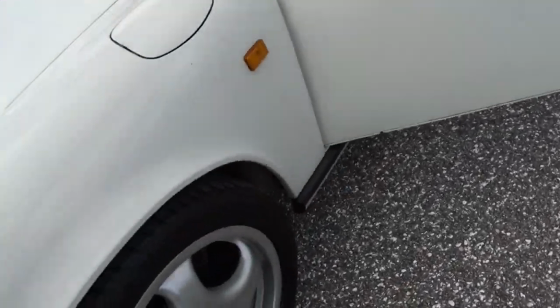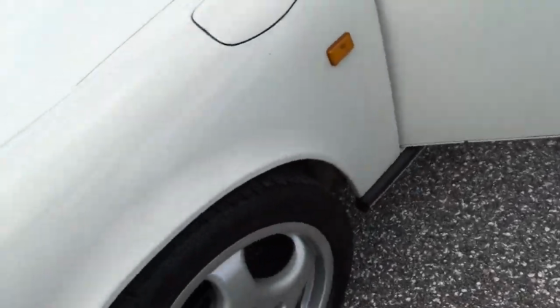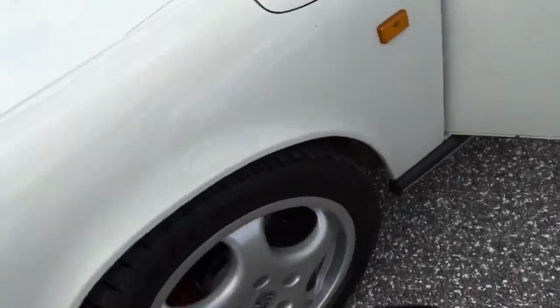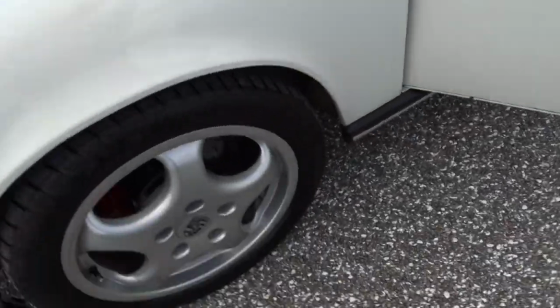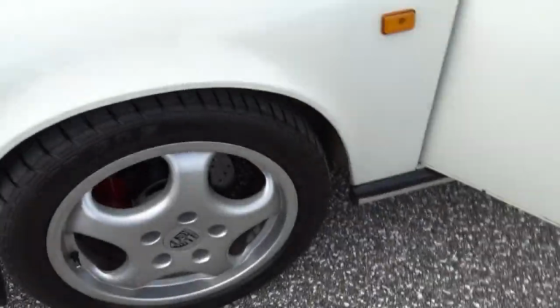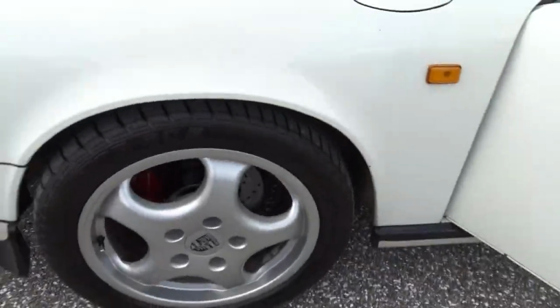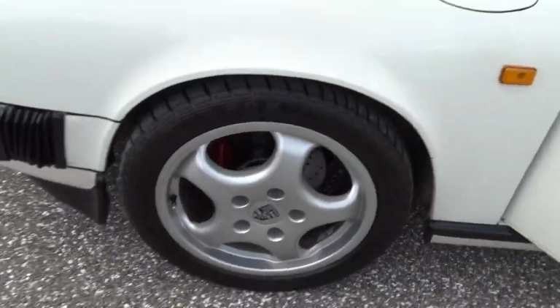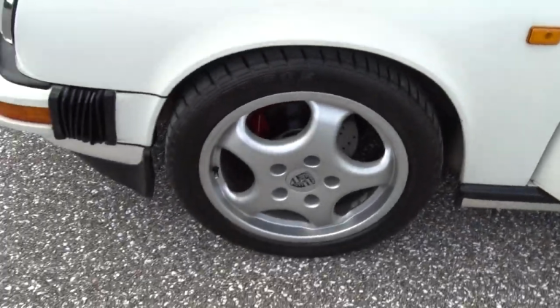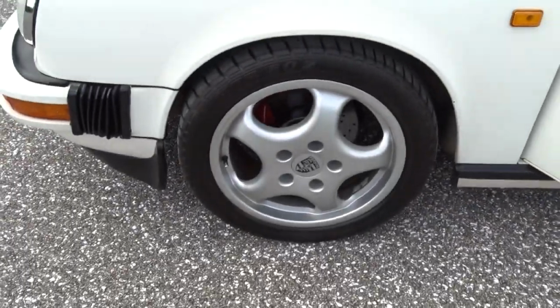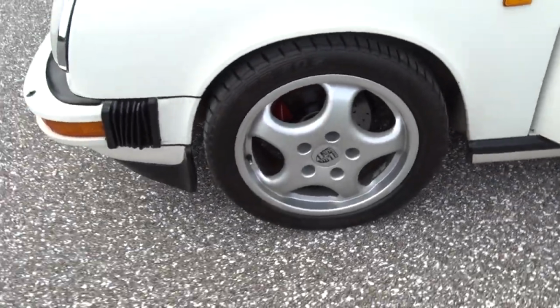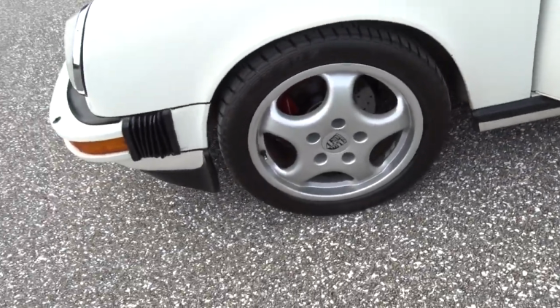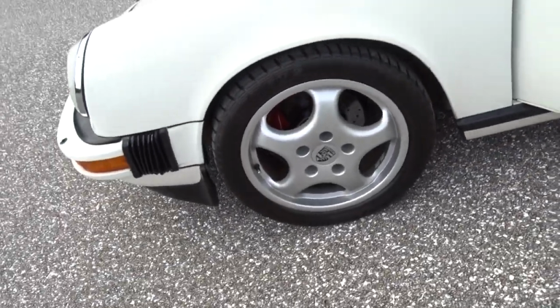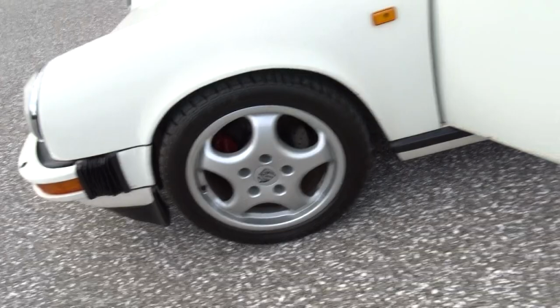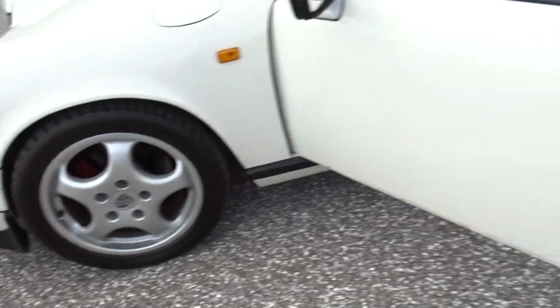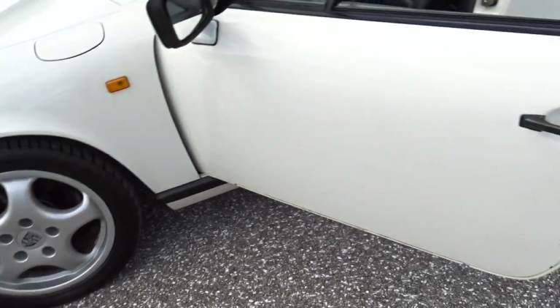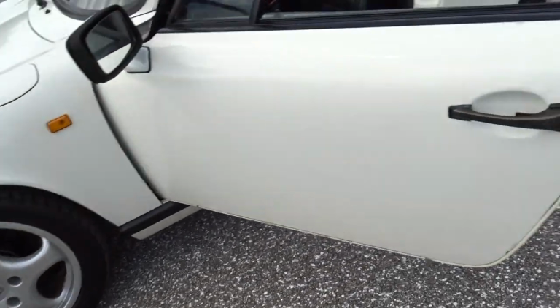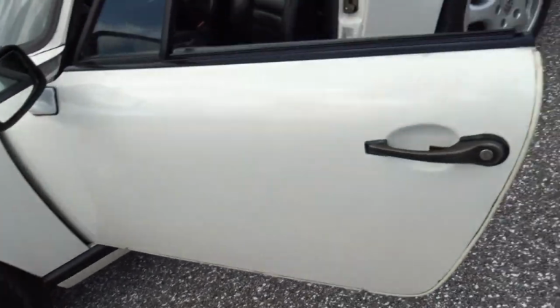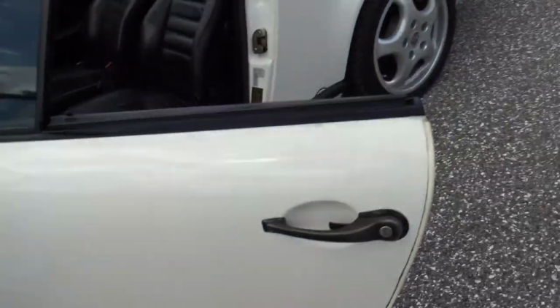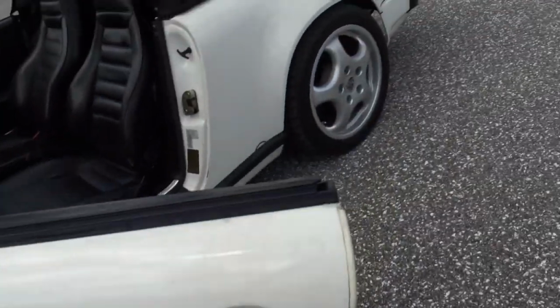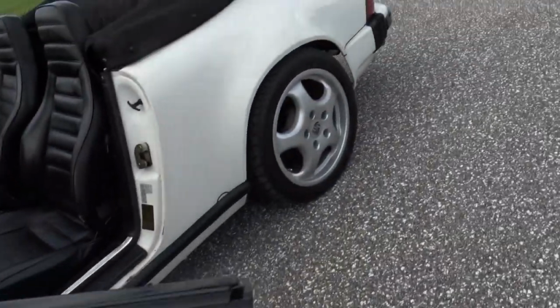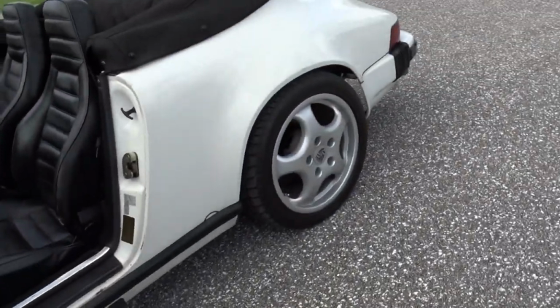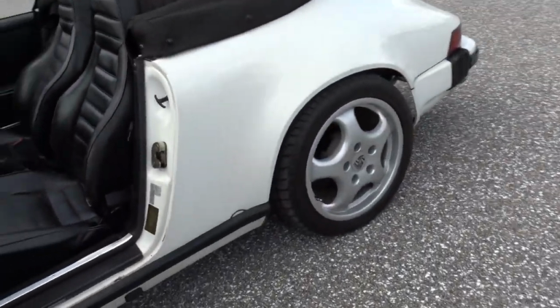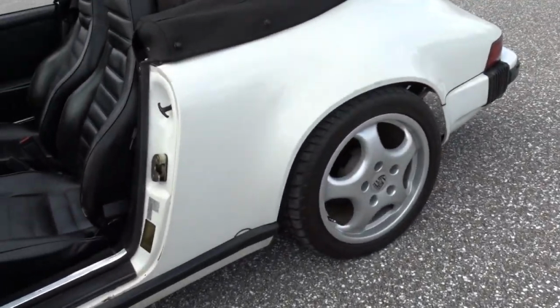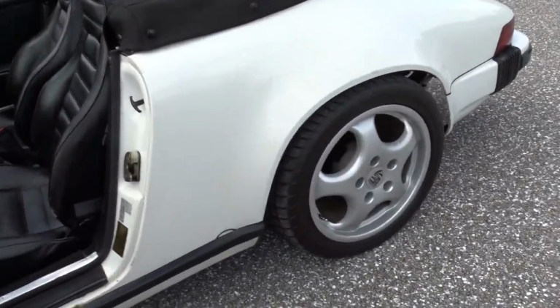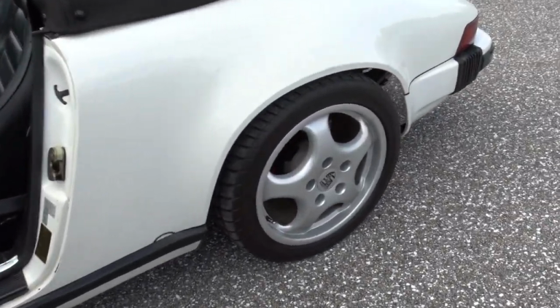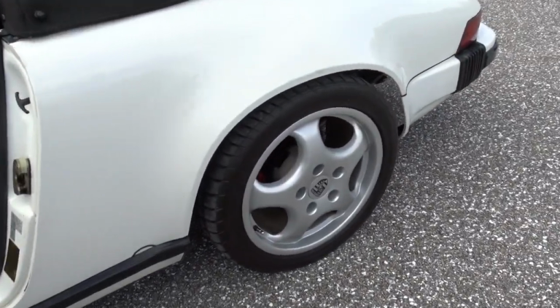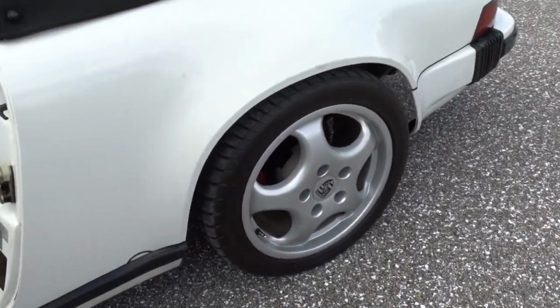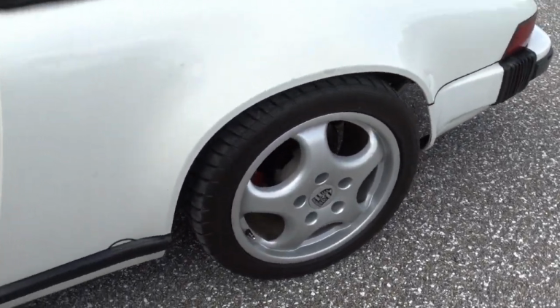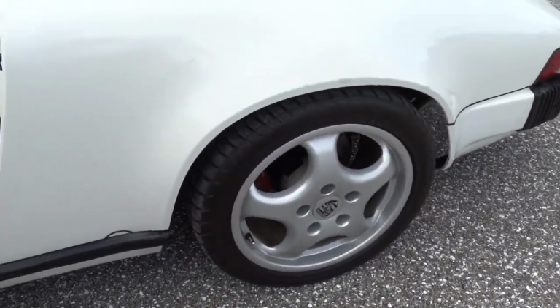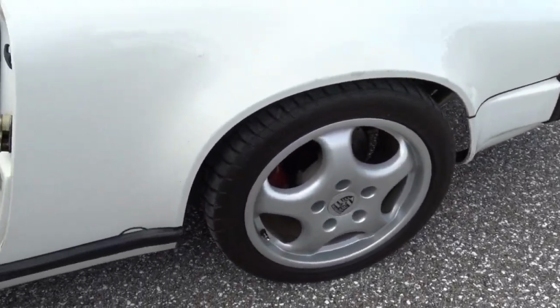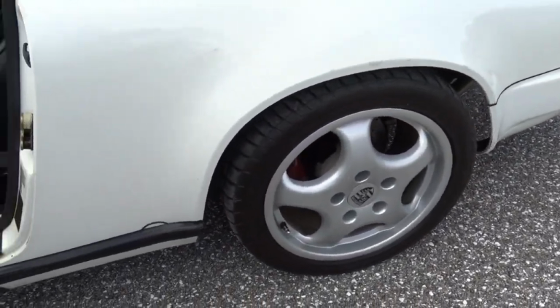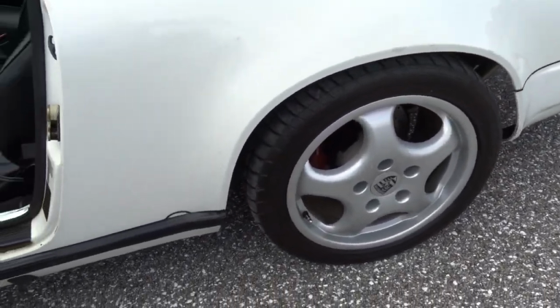Got good wheels and tires. Very good wheels, very good tires.